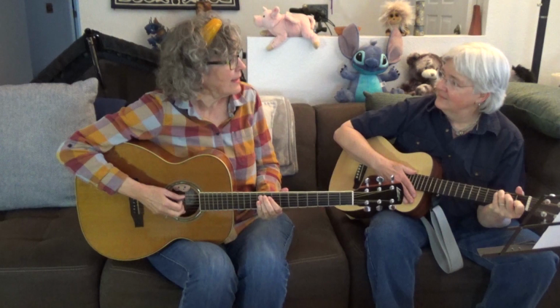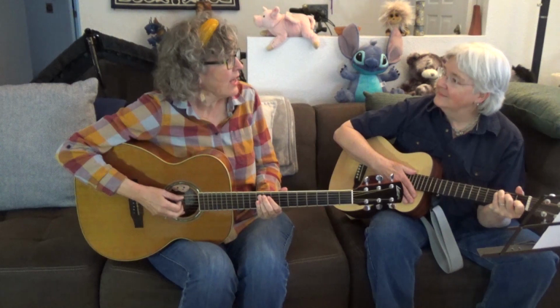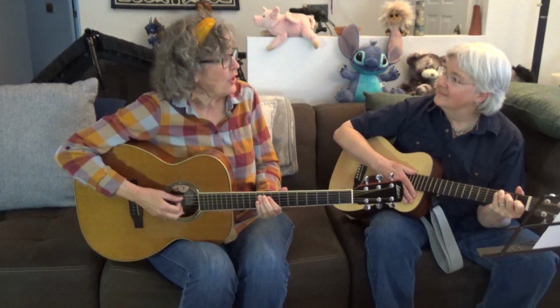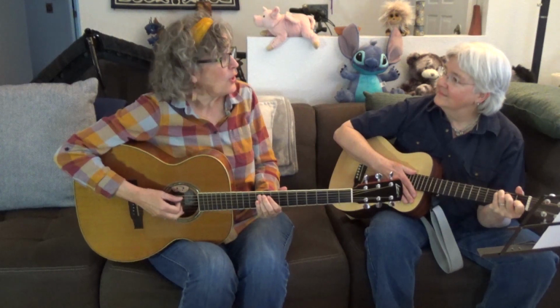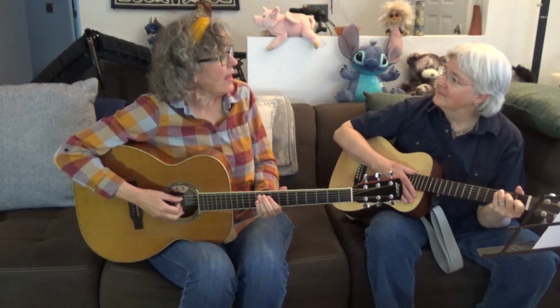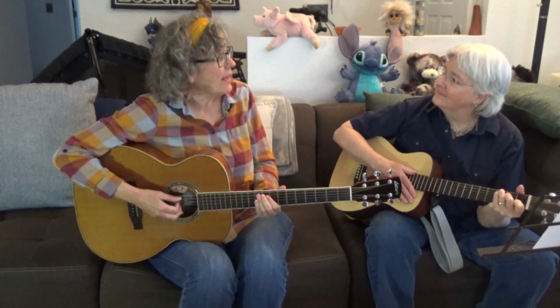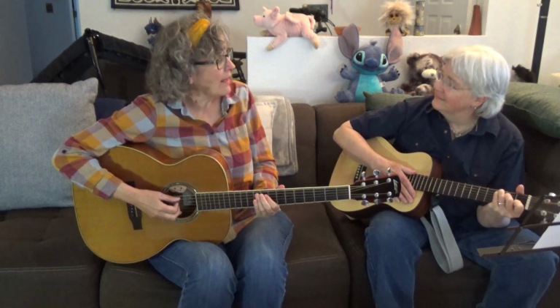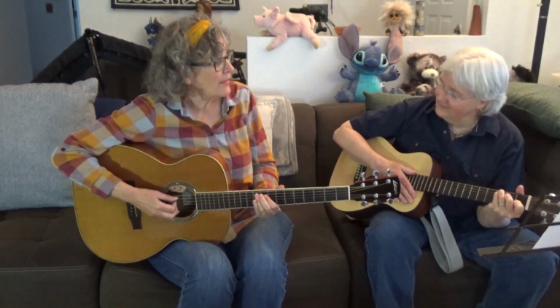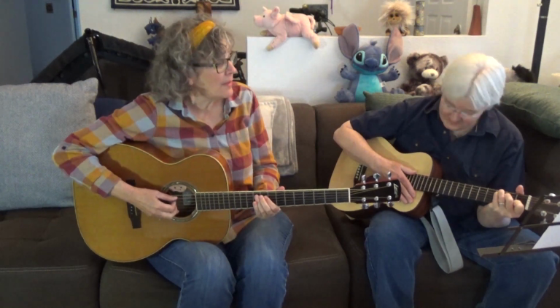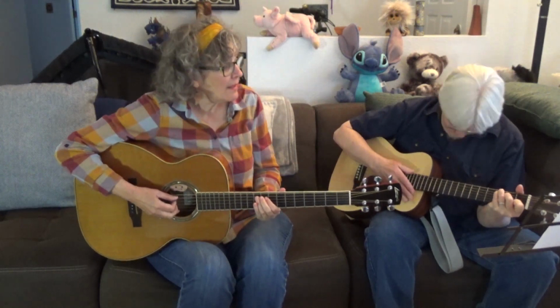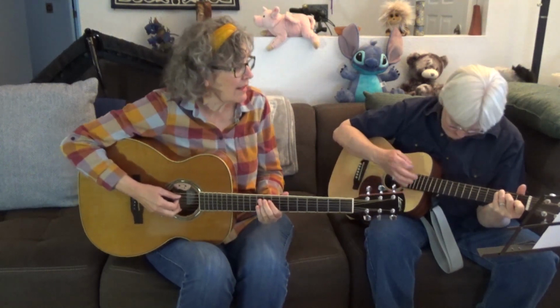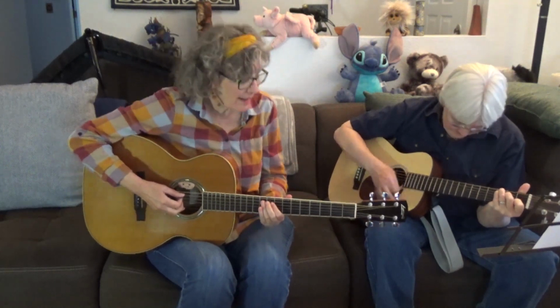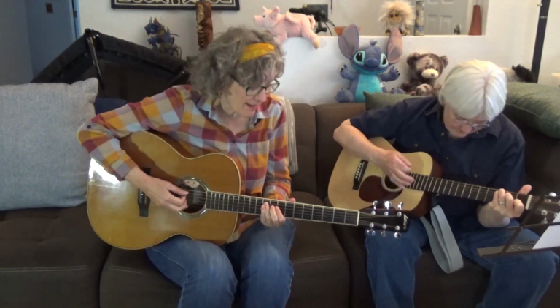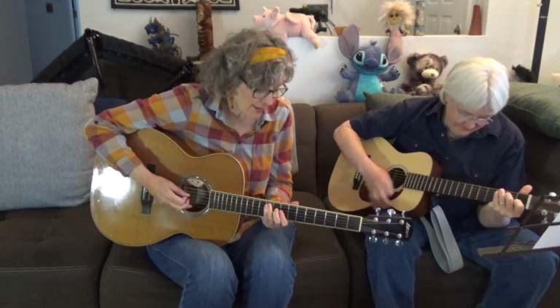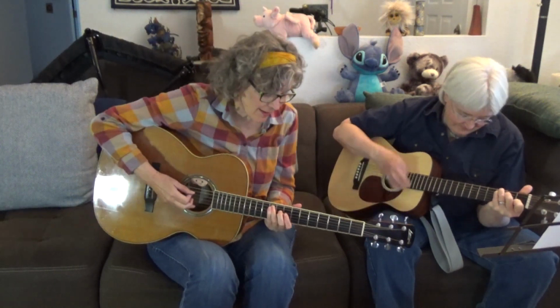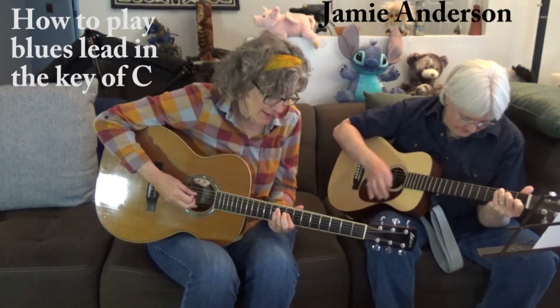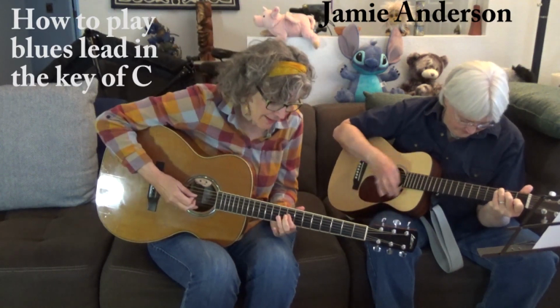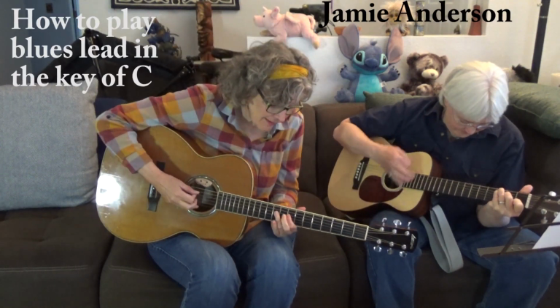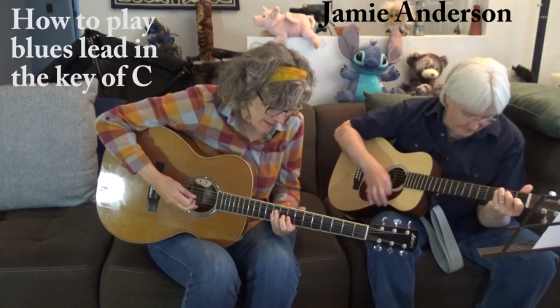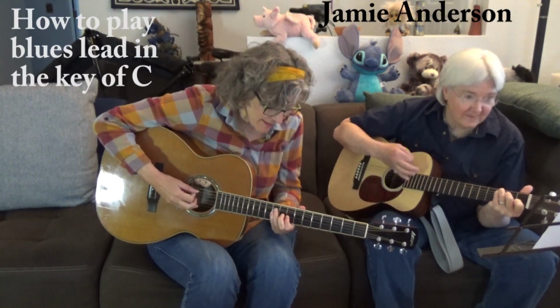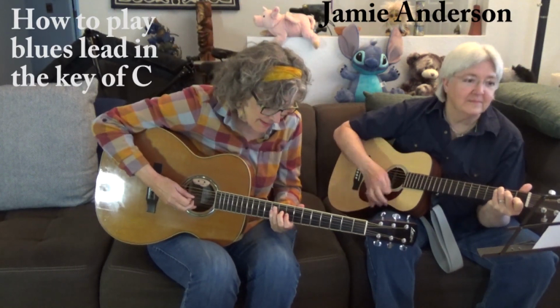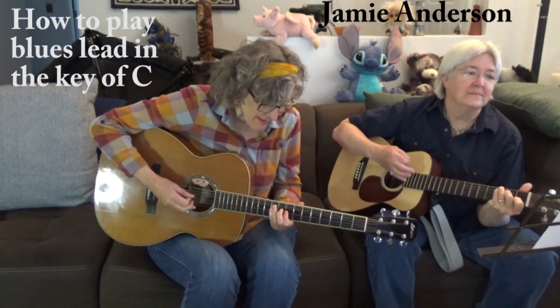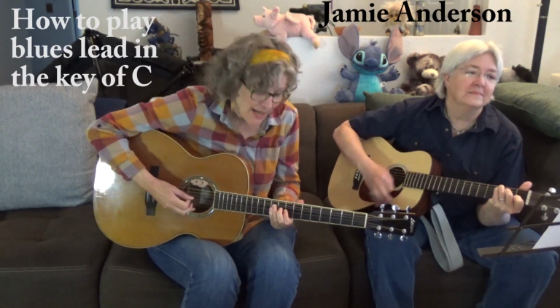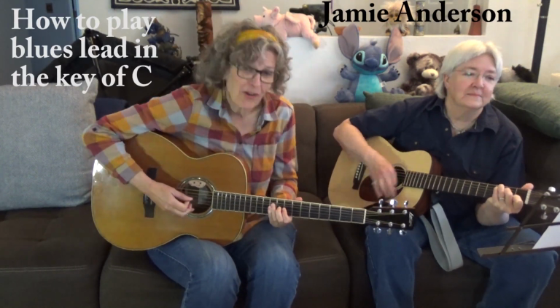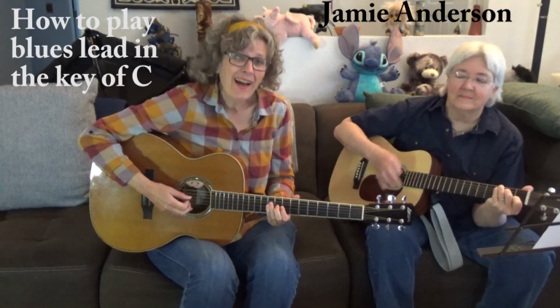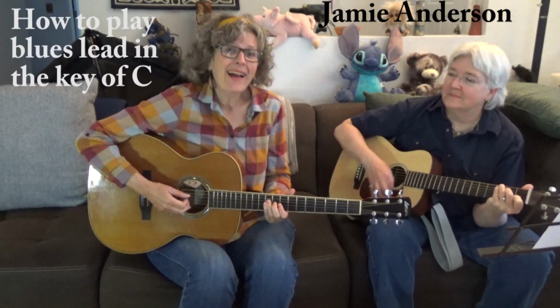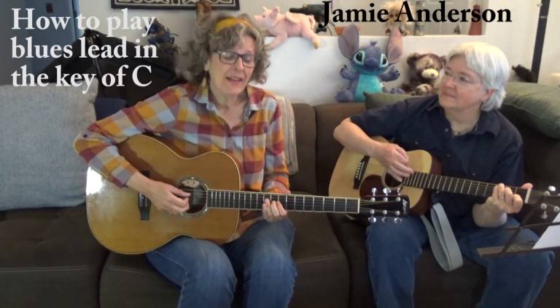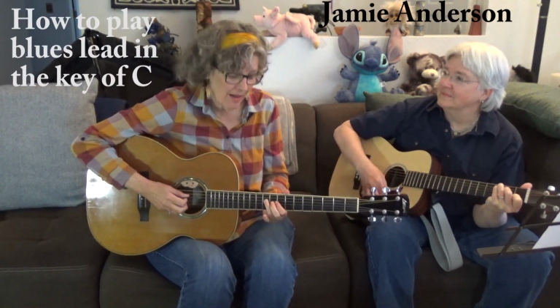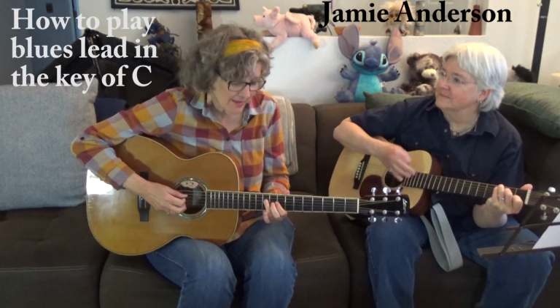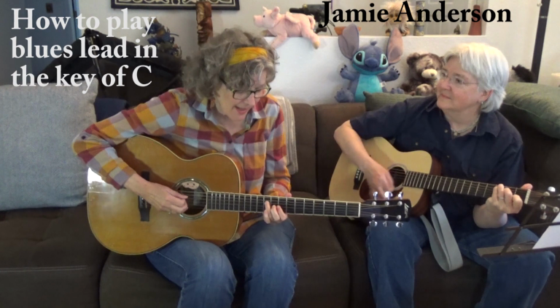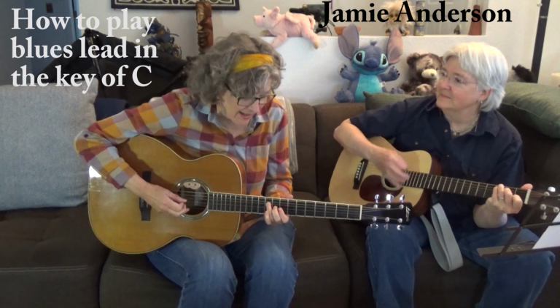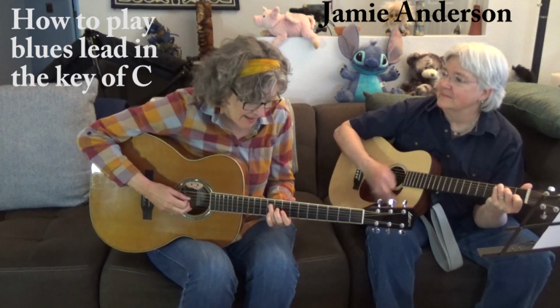You ain't nothin' but a hound dog, cryin' all the time.